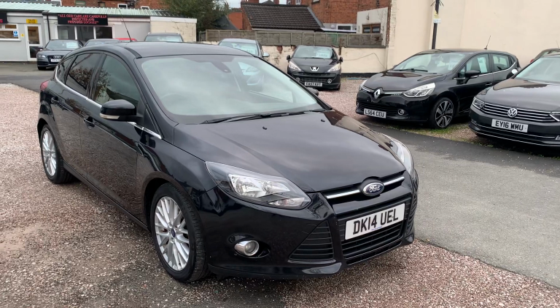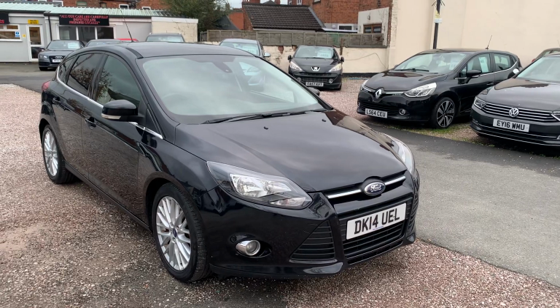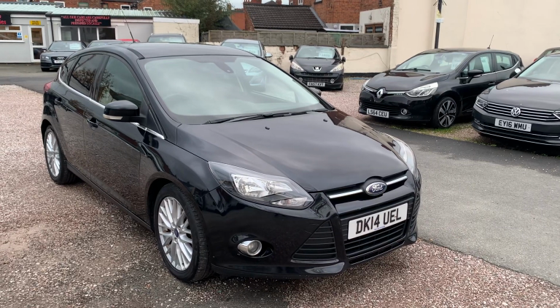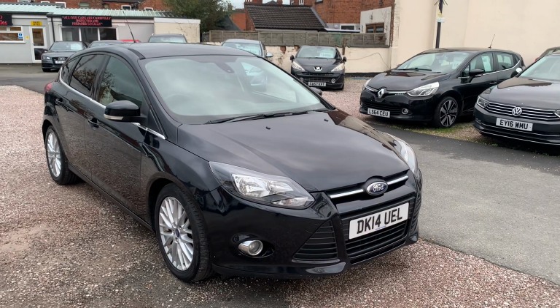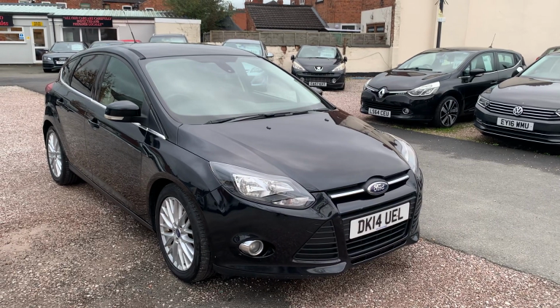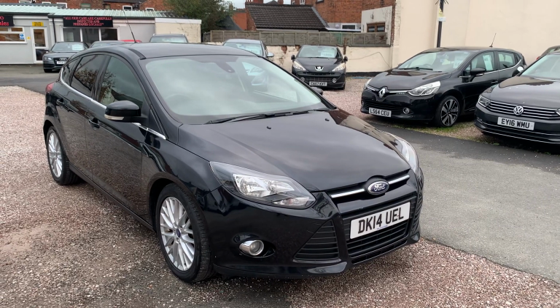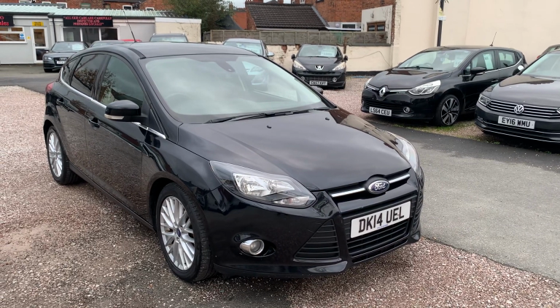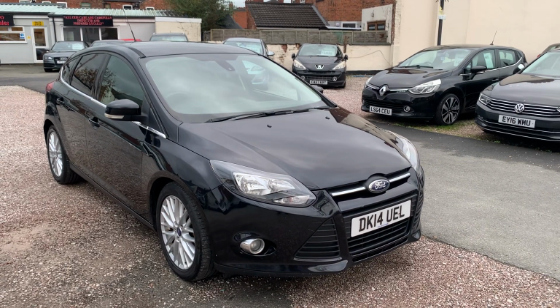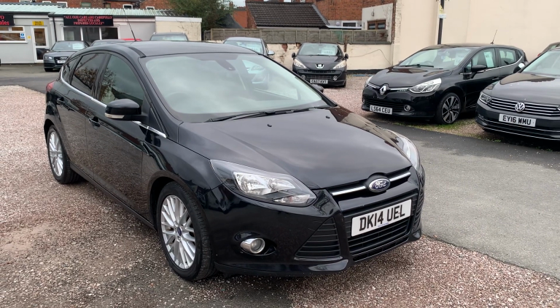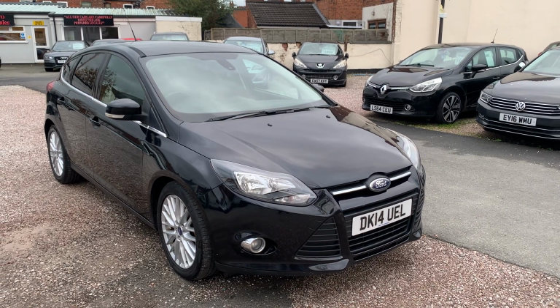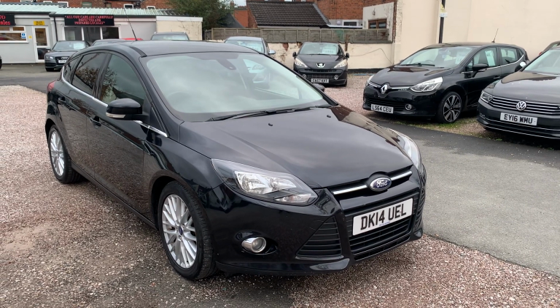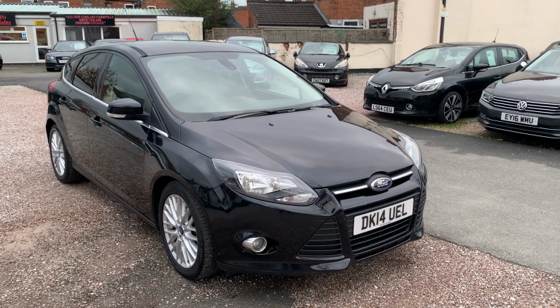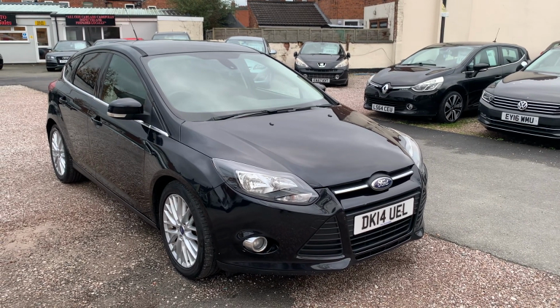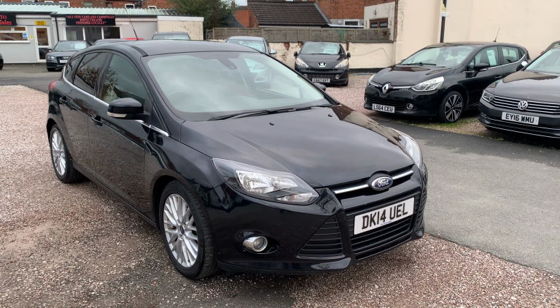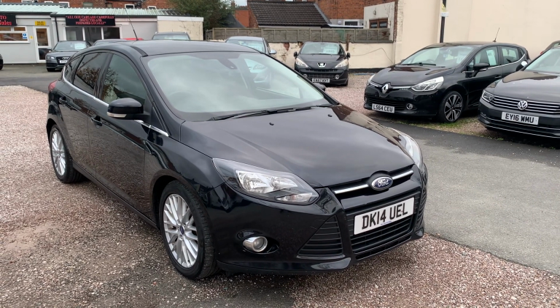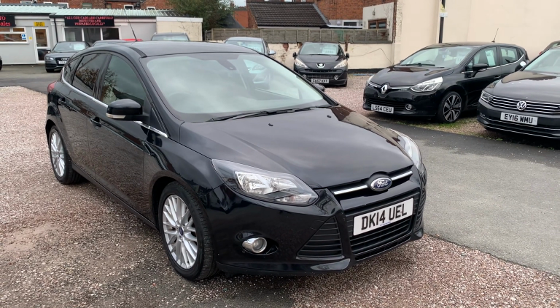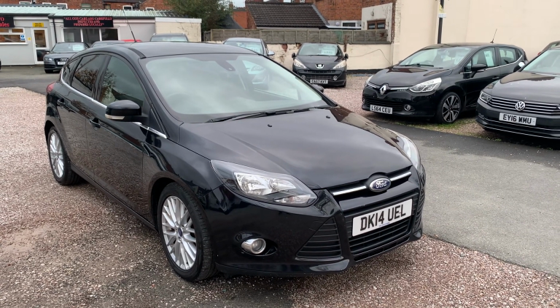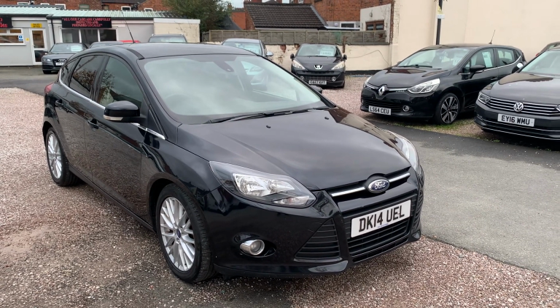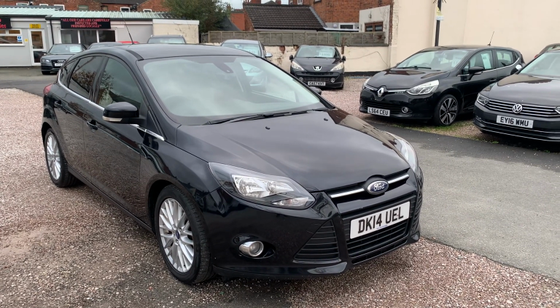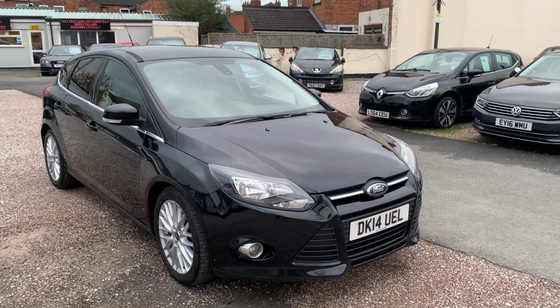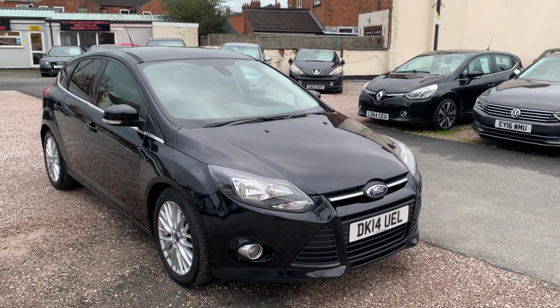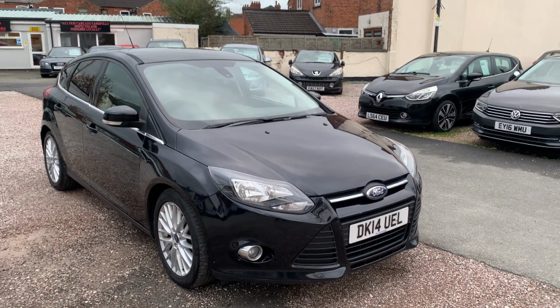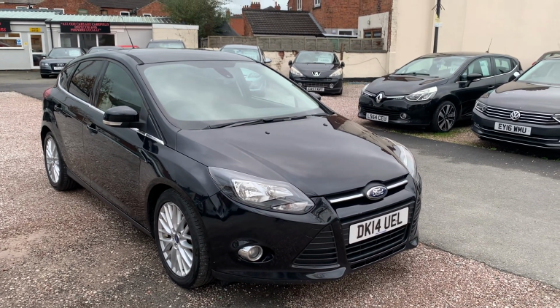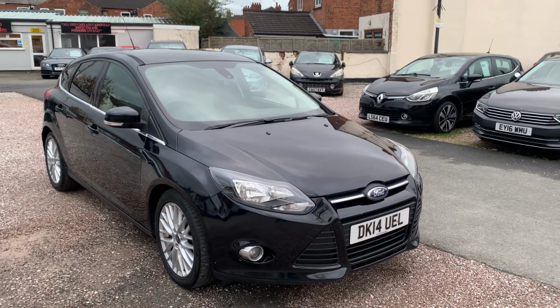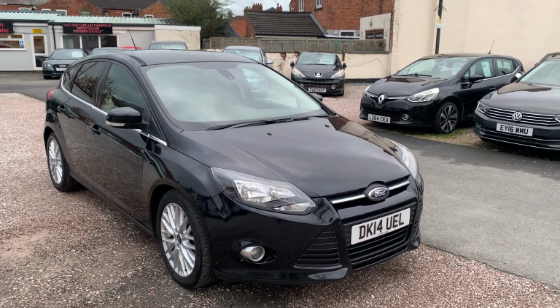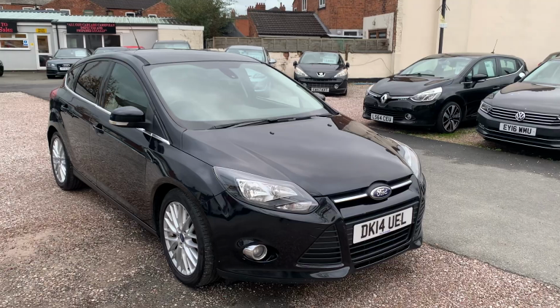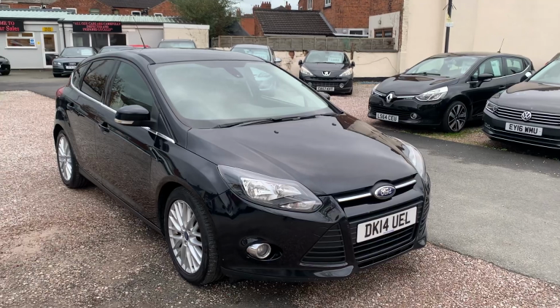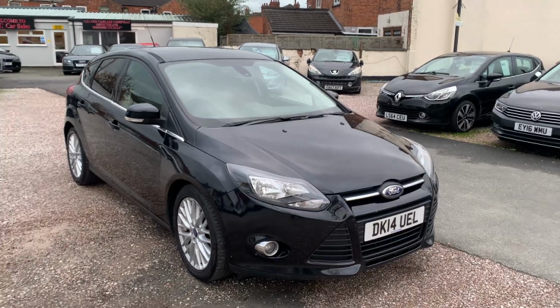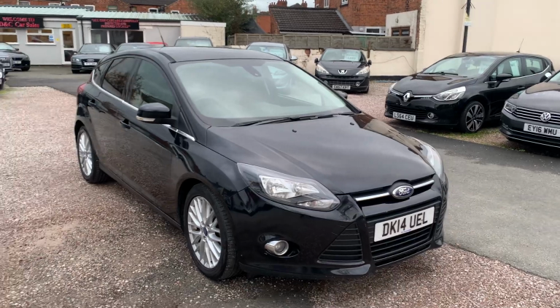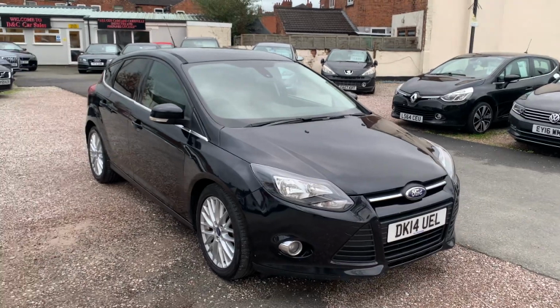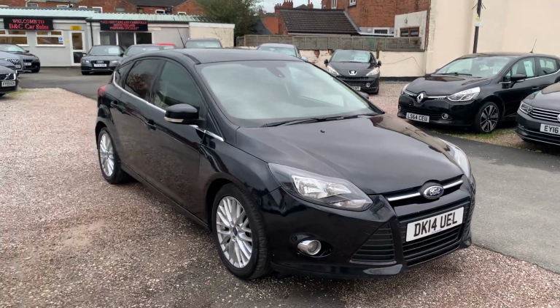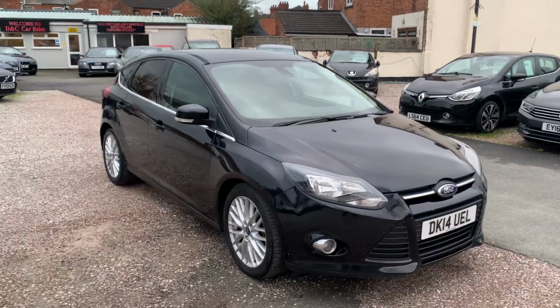Hi, it's Richard from D&C Car Sales in Crewe. I'm just going to do a quick walk around video of our Ford Focus.